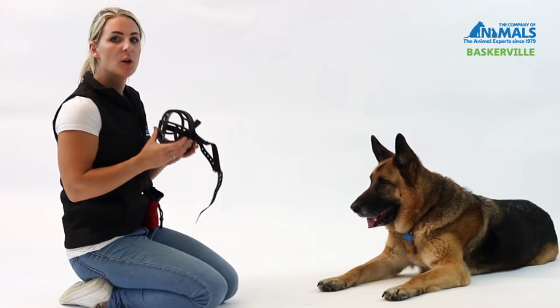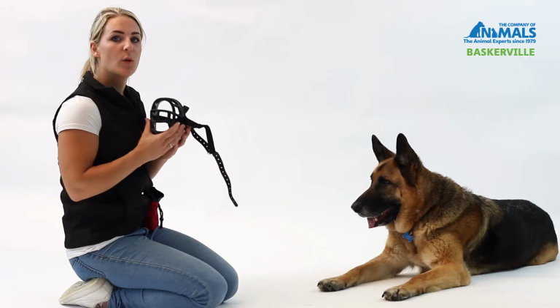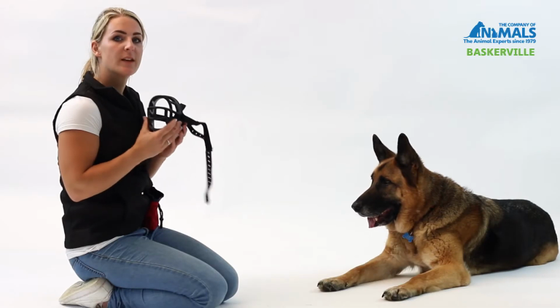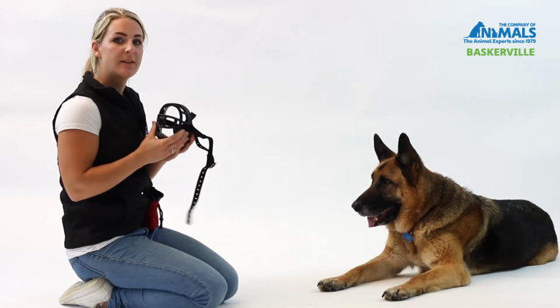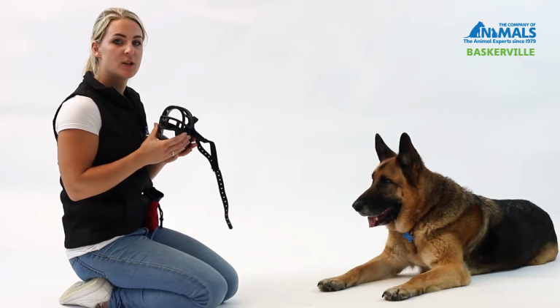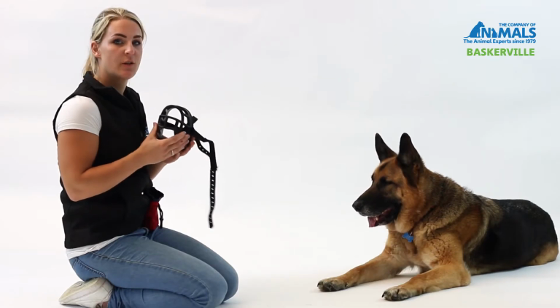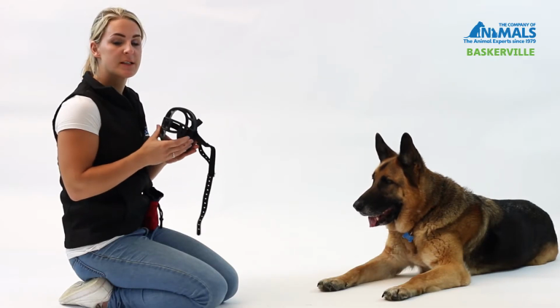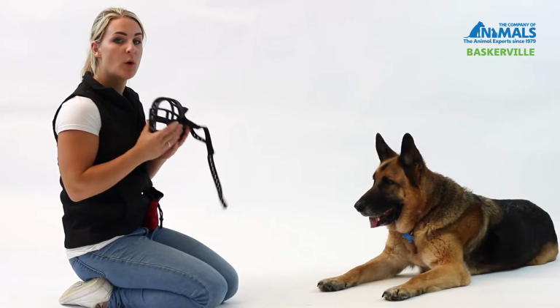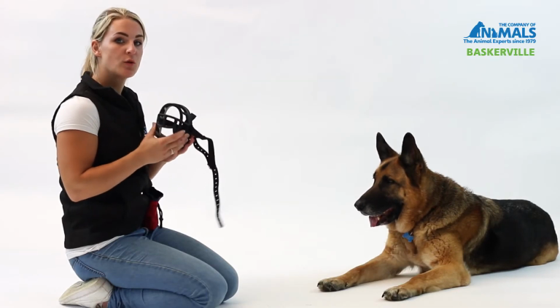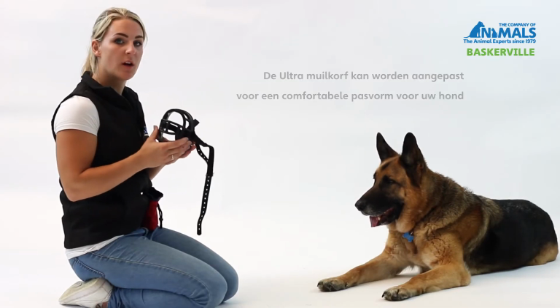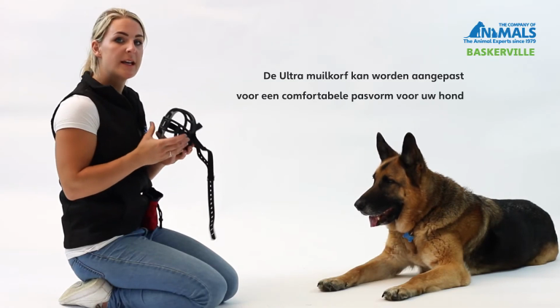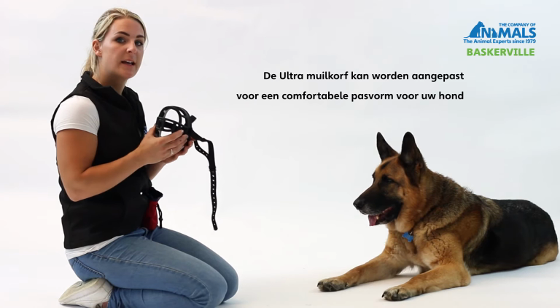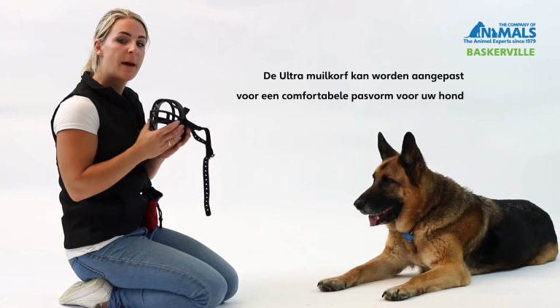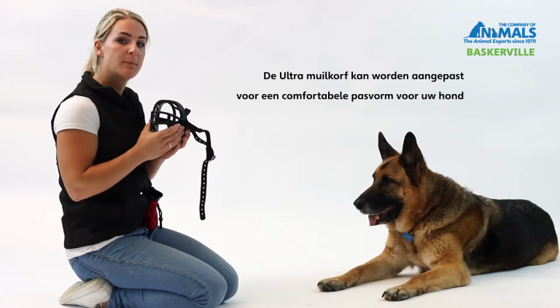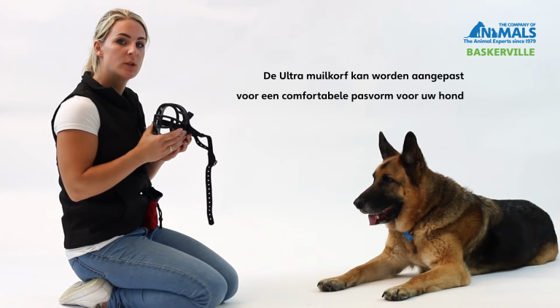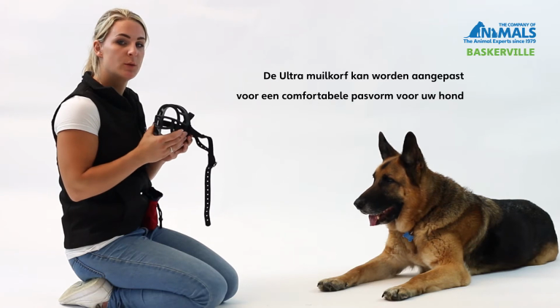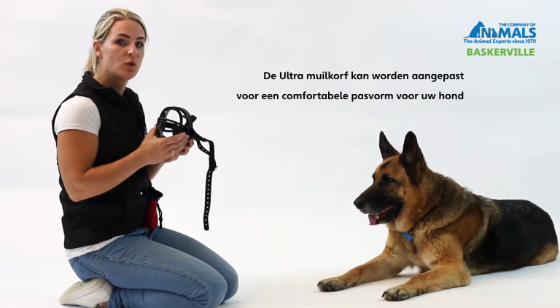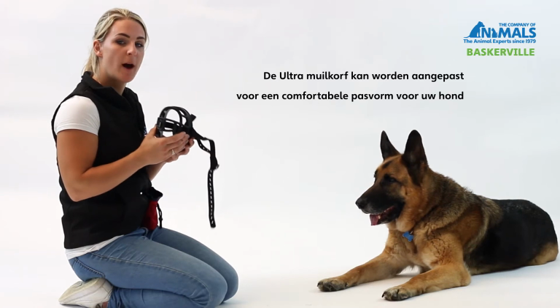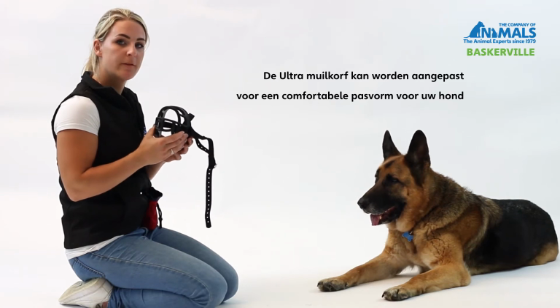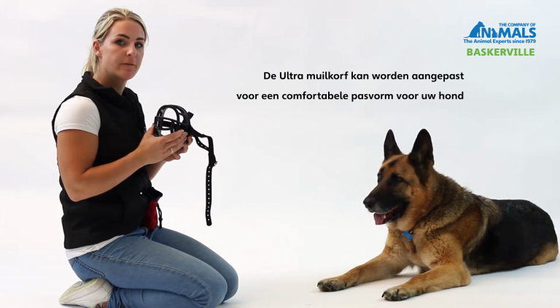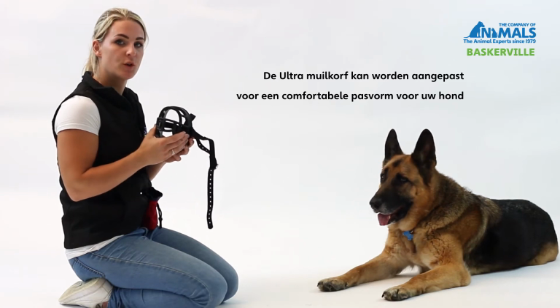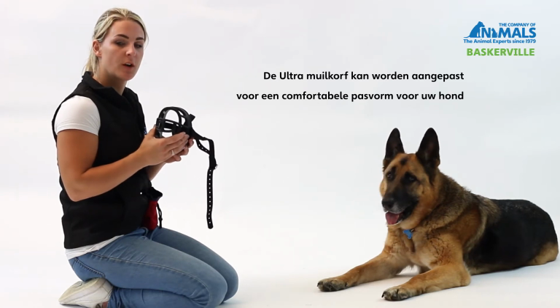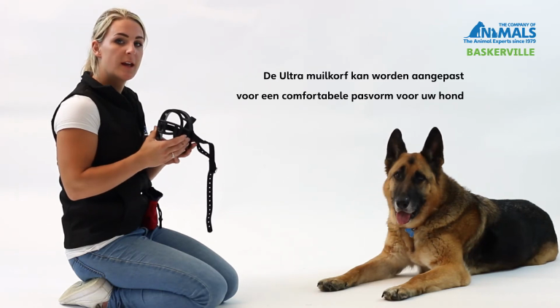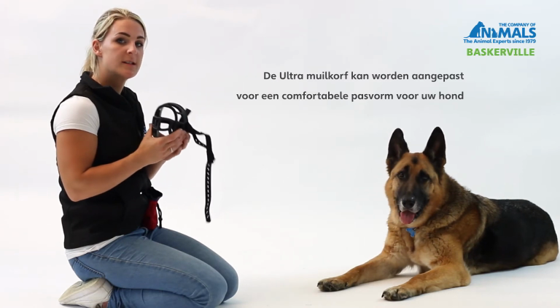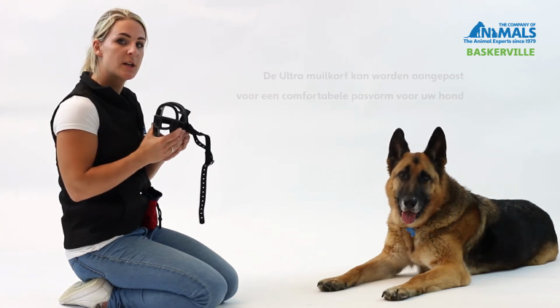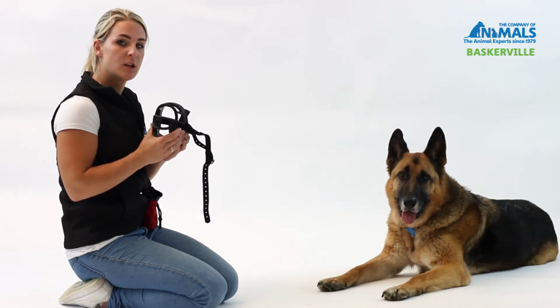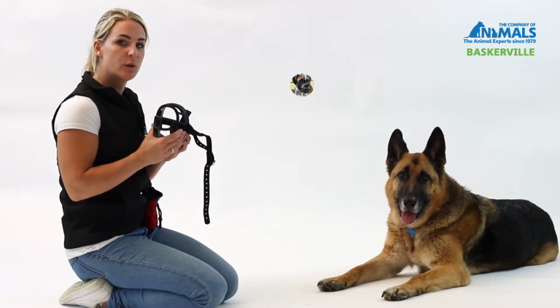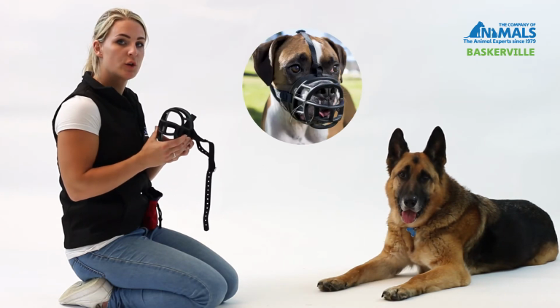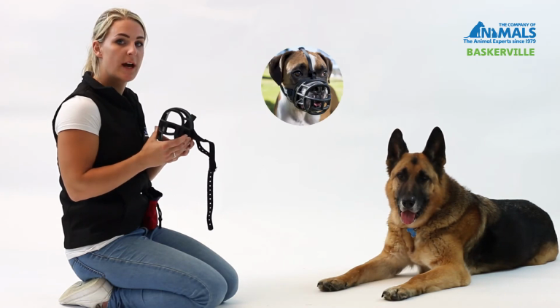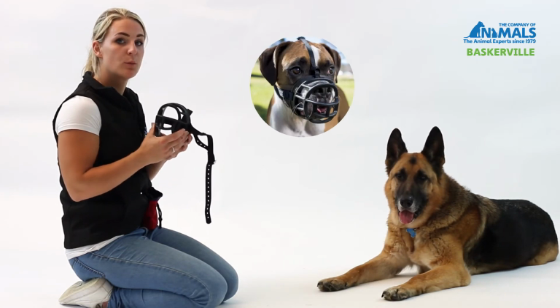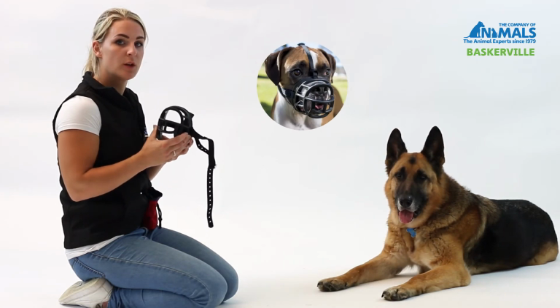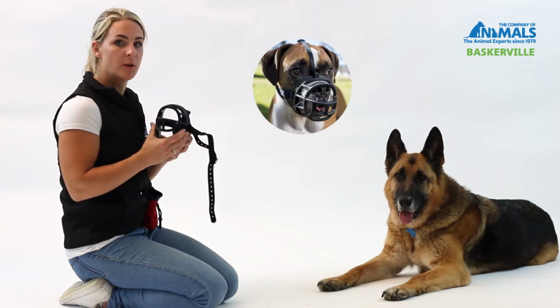One of the key features of the Baskerville Ultra is that it can be moulded to ensure a perfect fit for your dog. It's especially useful if your dog has a broader nose.